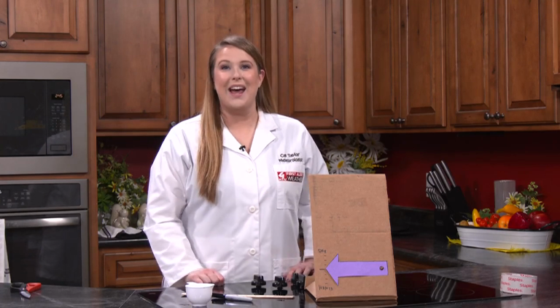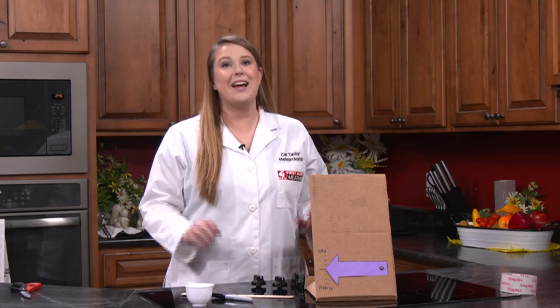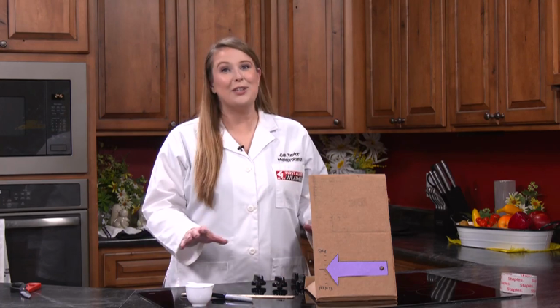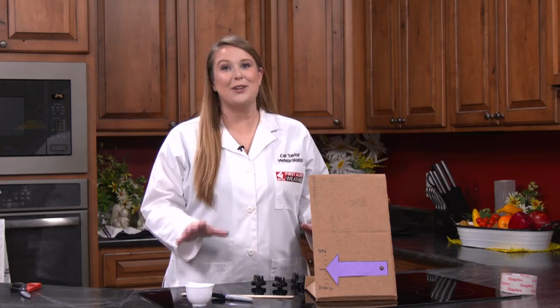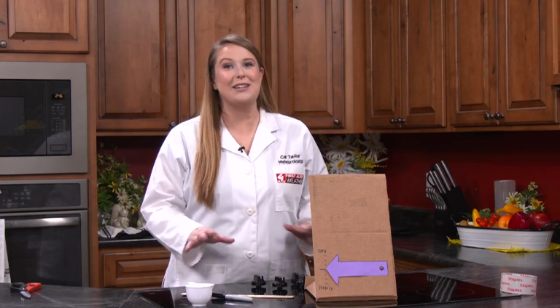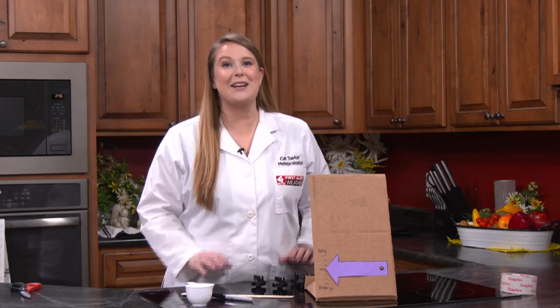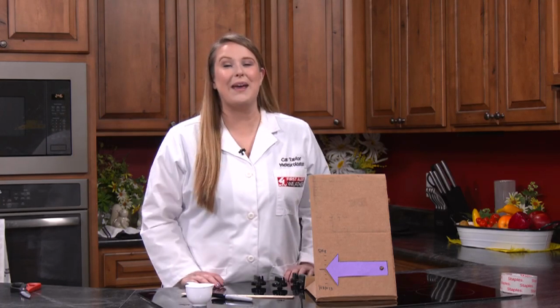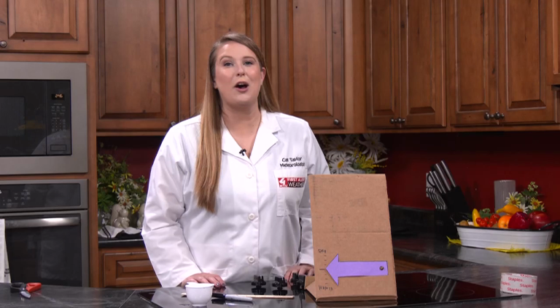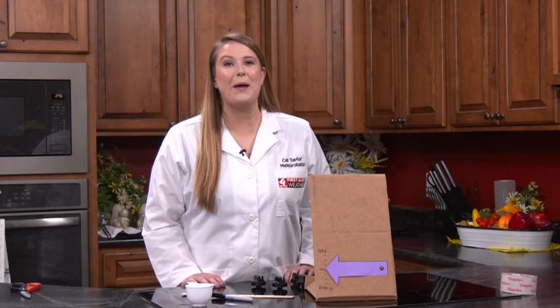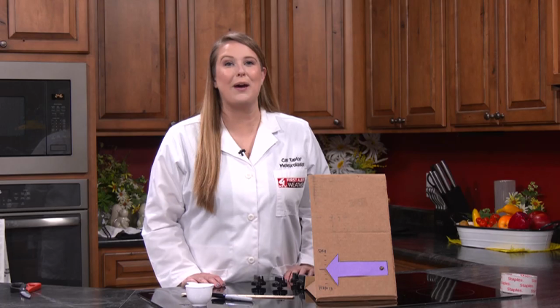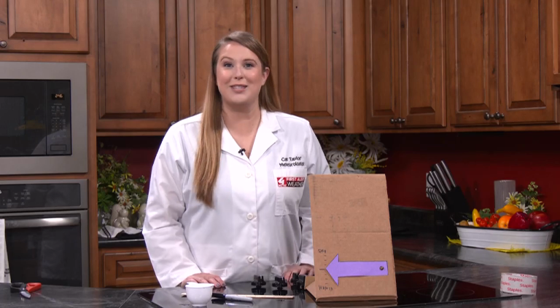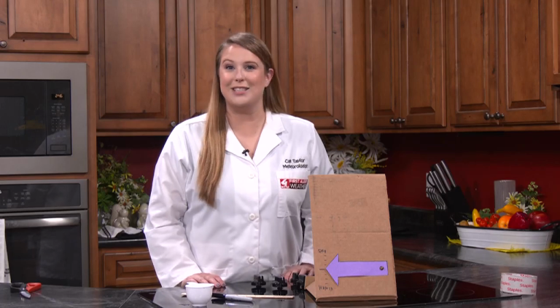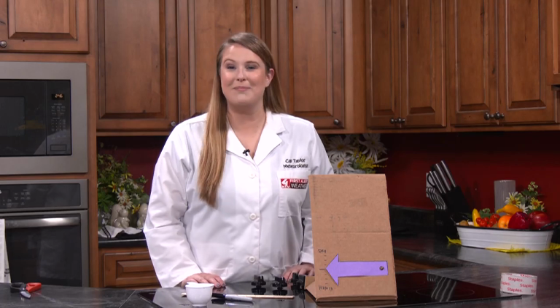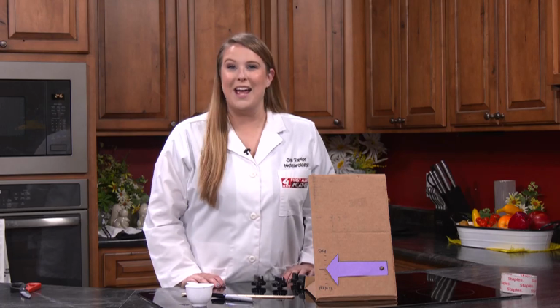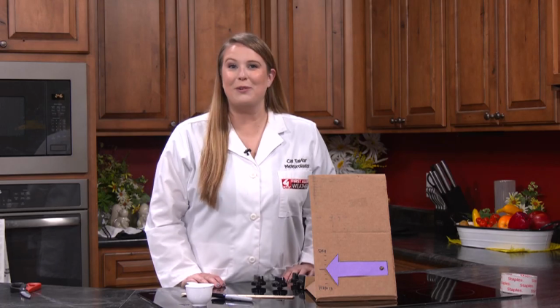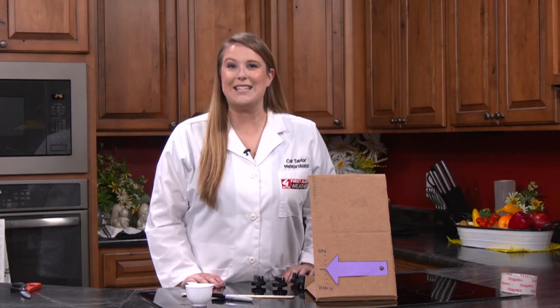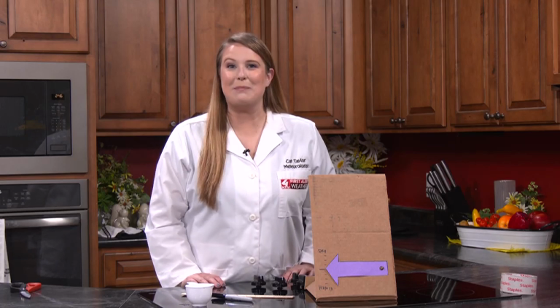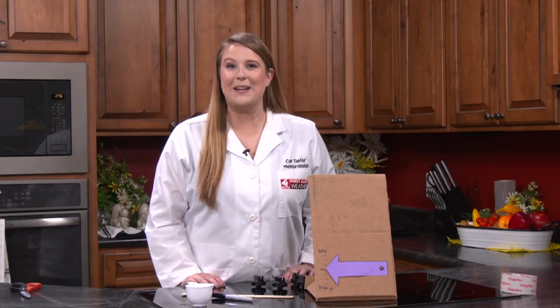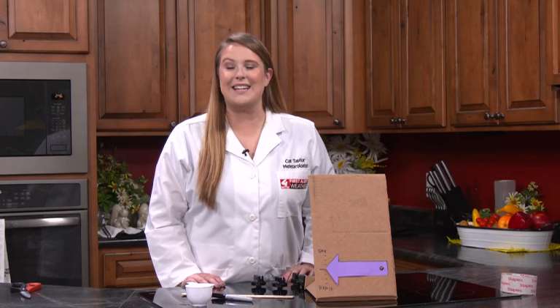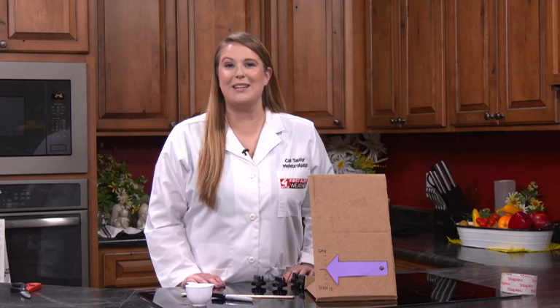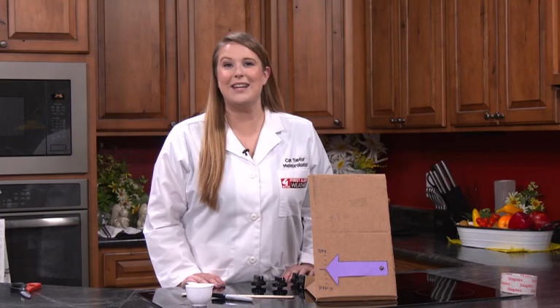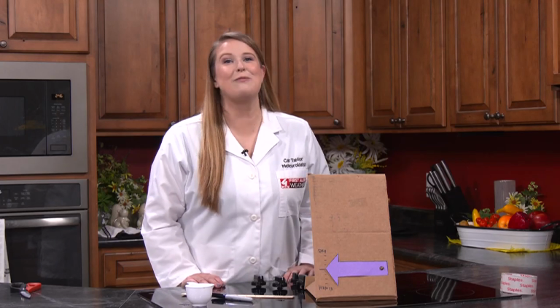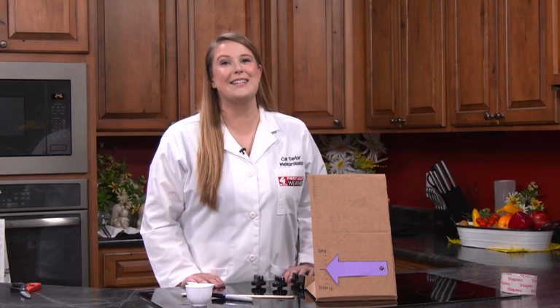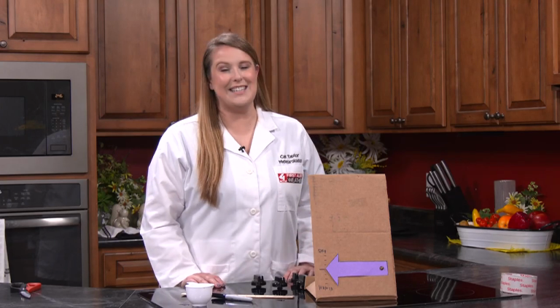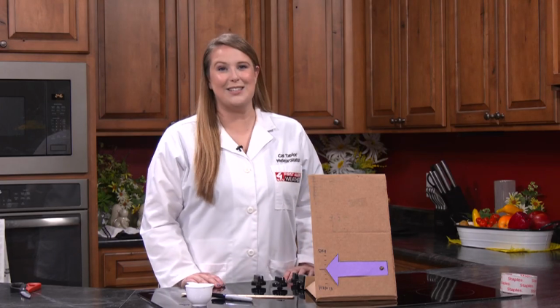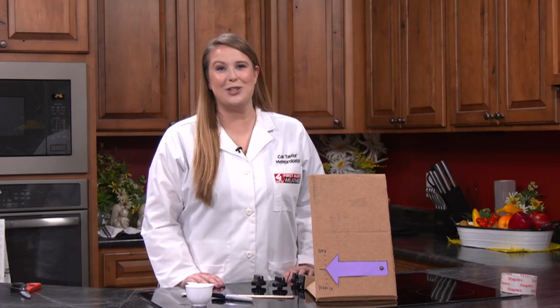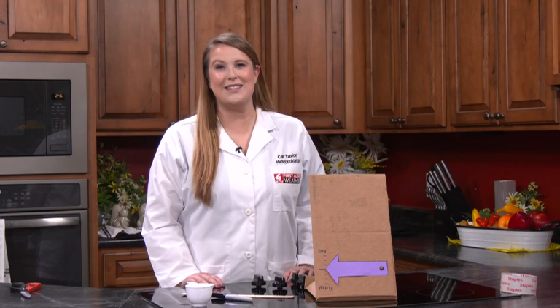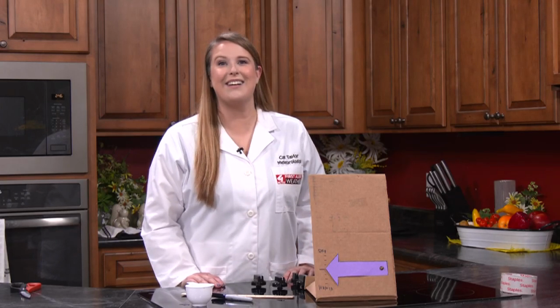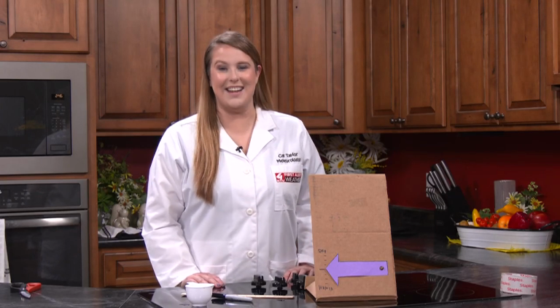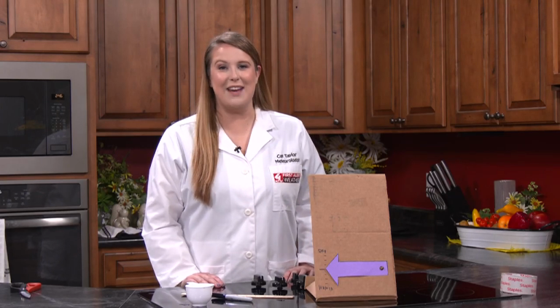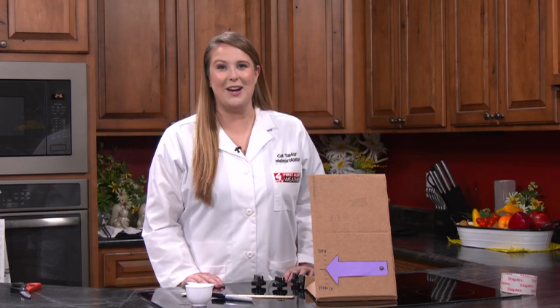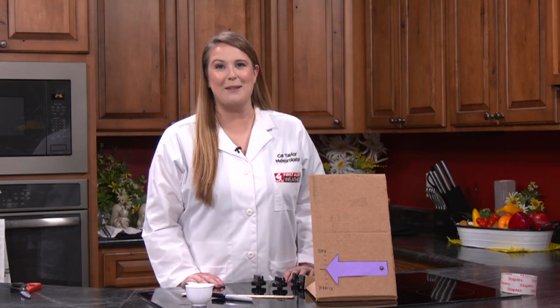That concludes our series on making a homemade weather station. If you would like to complete this activity, you can find detailed instructions on KTIV.com.